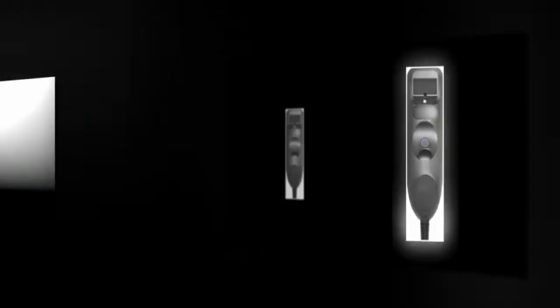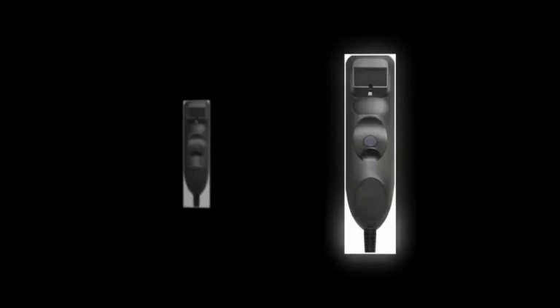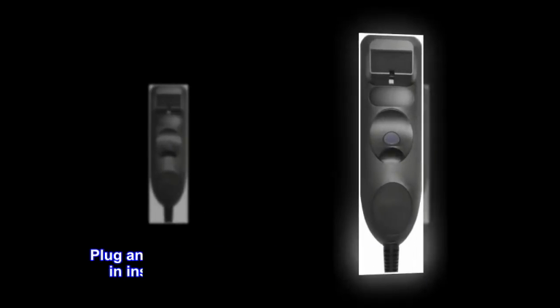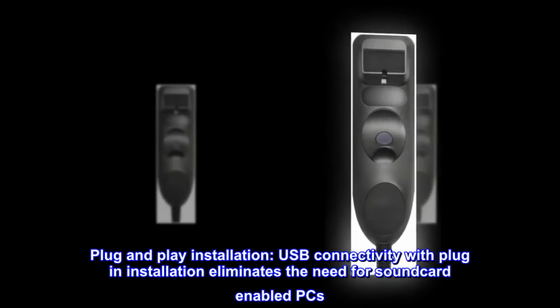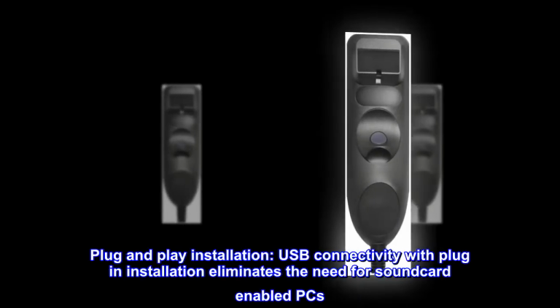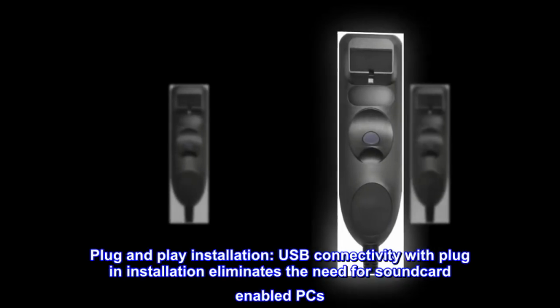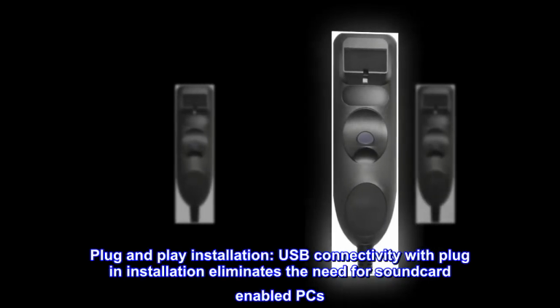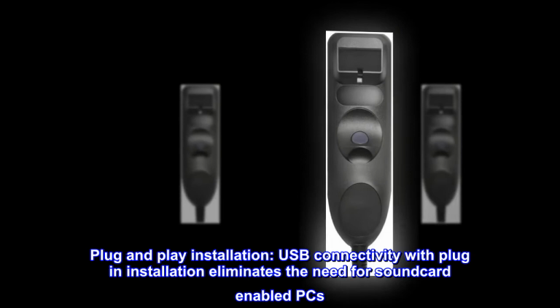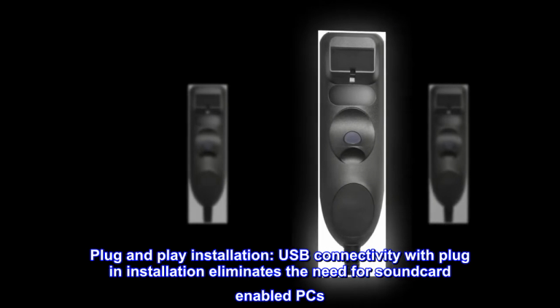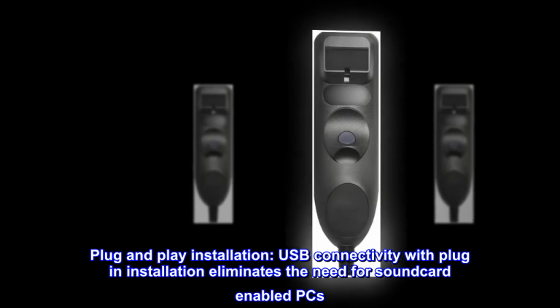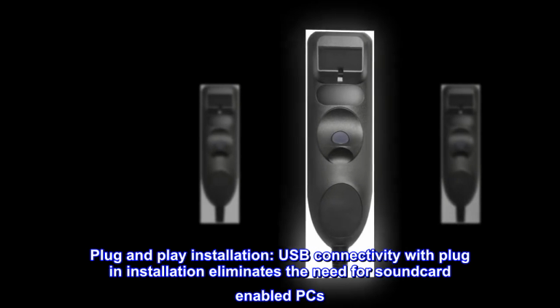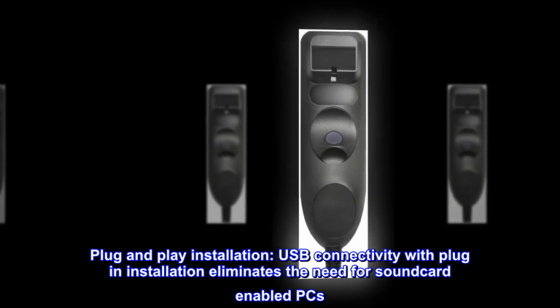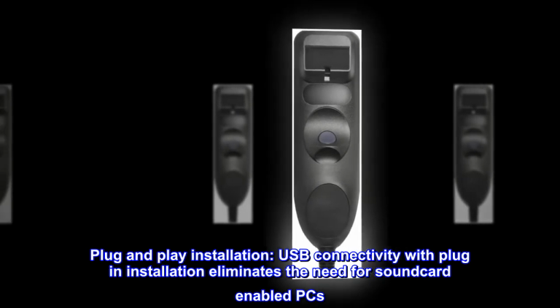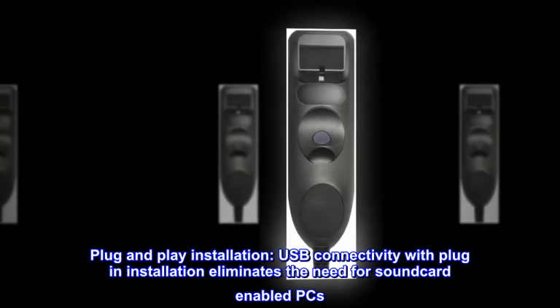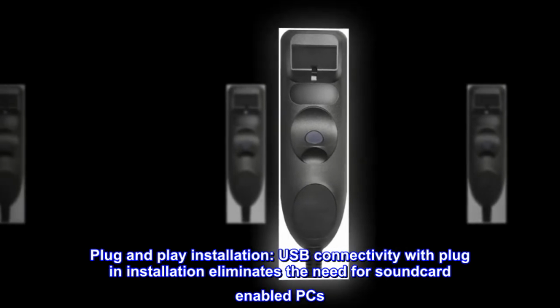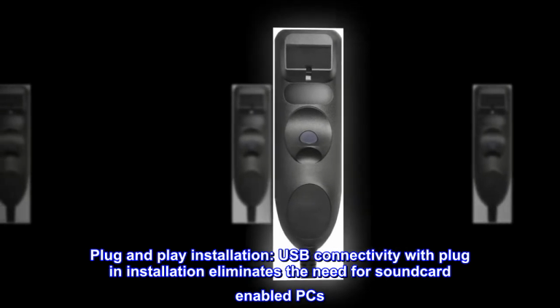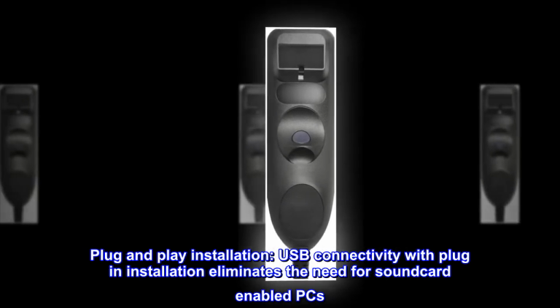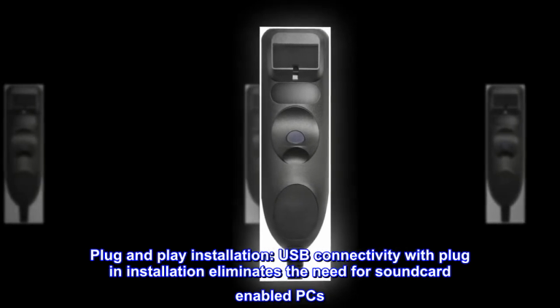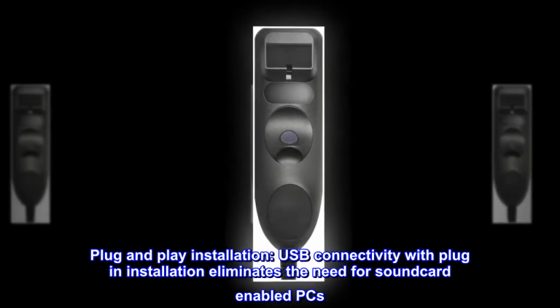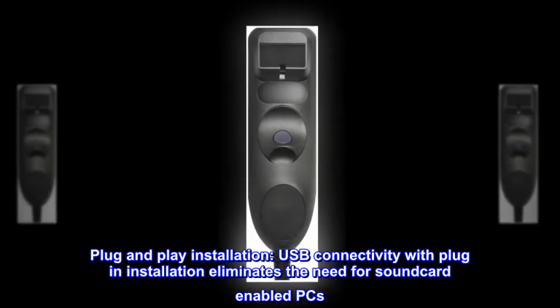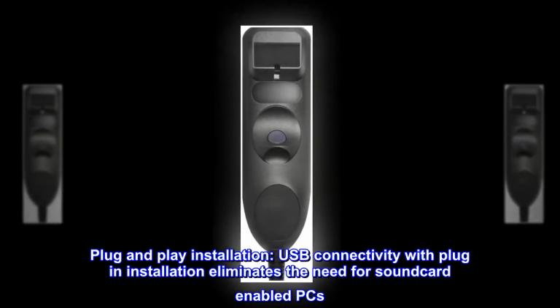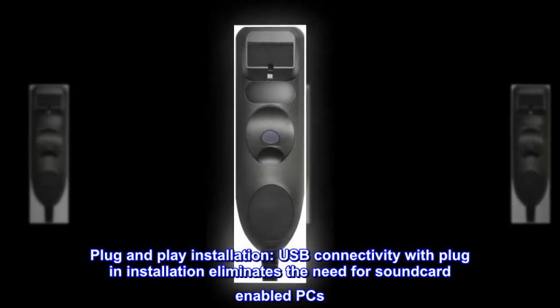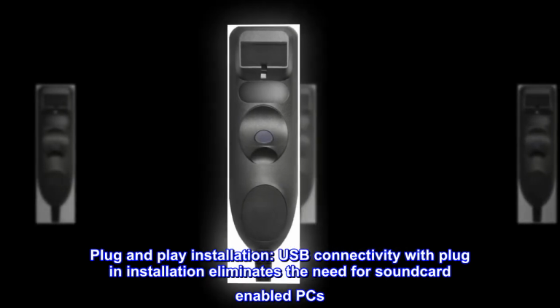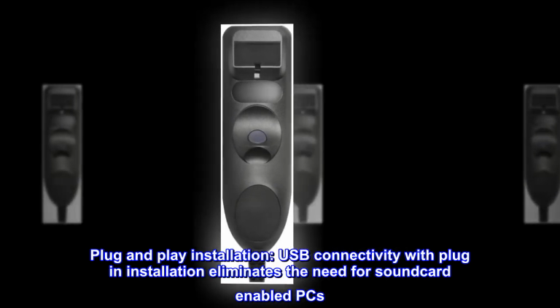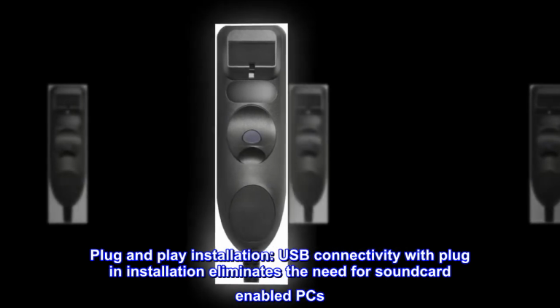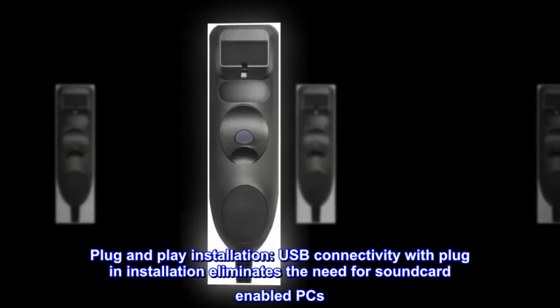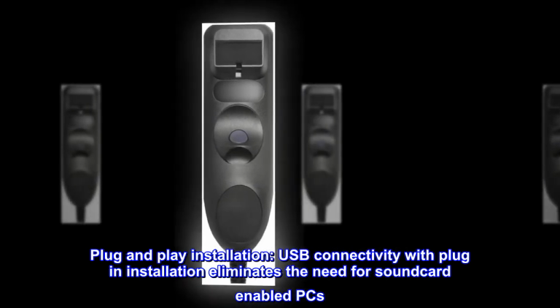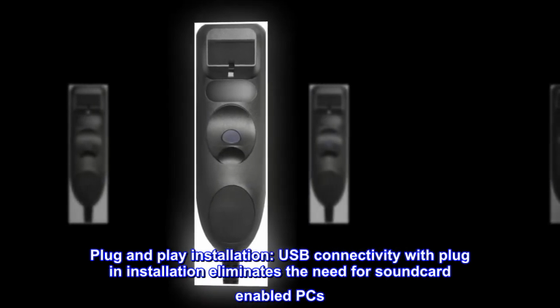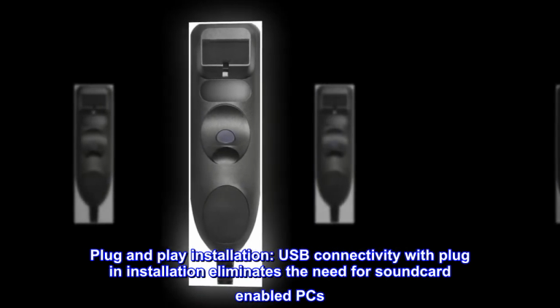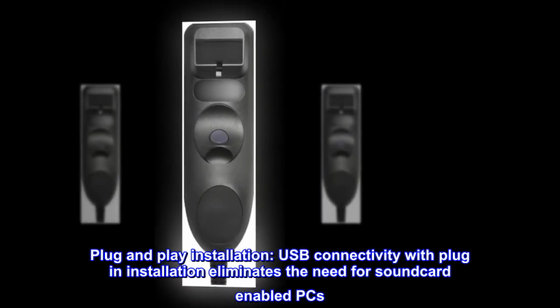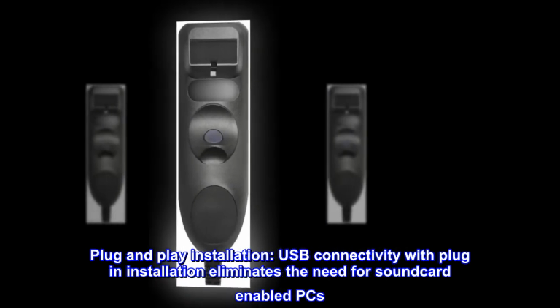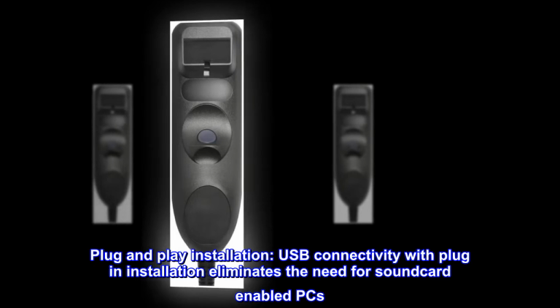Plug-and-play installation. USB connectivity with plug-in installation eliminates the need for soundcard-enabled PCs.